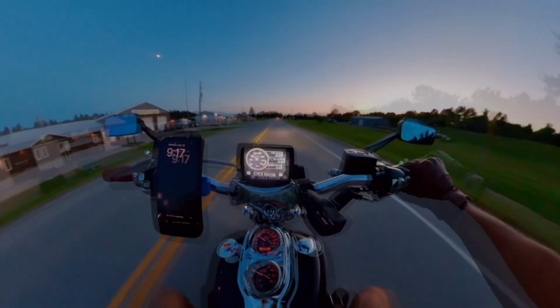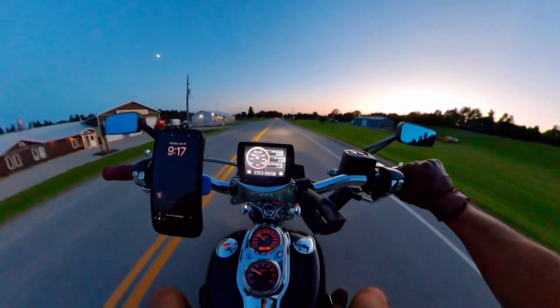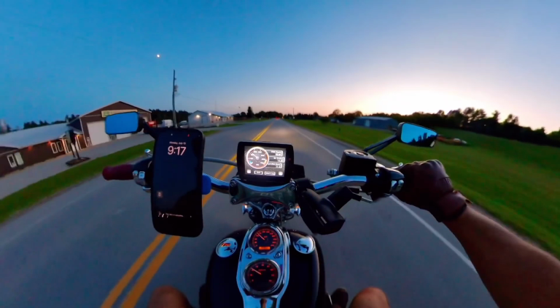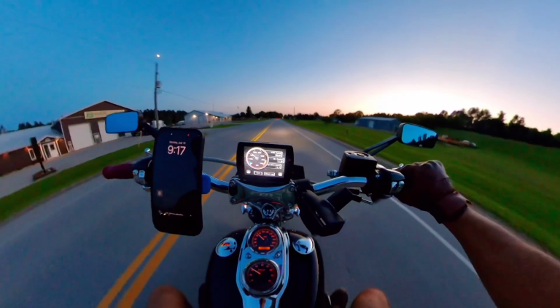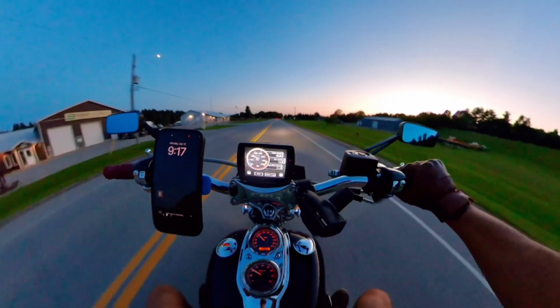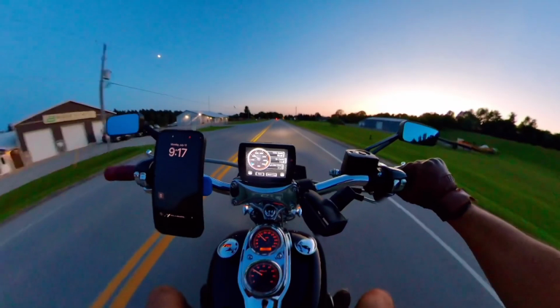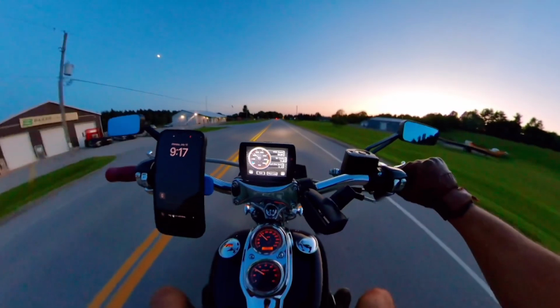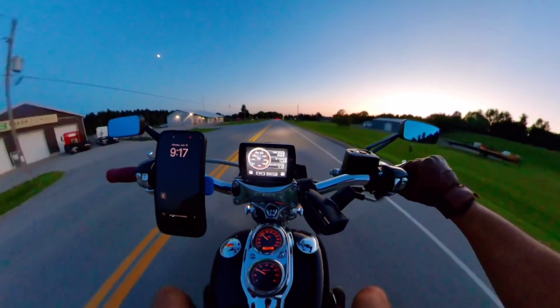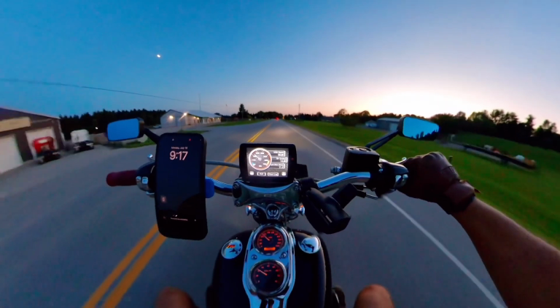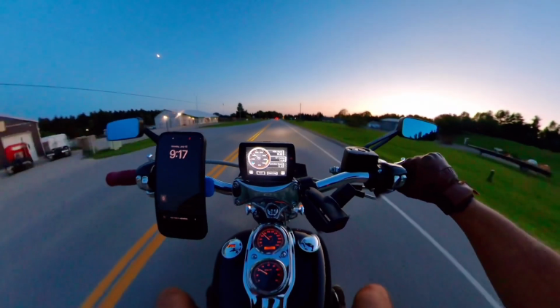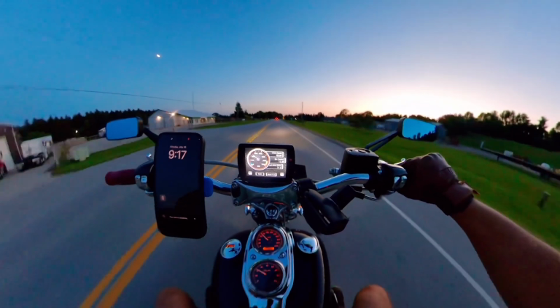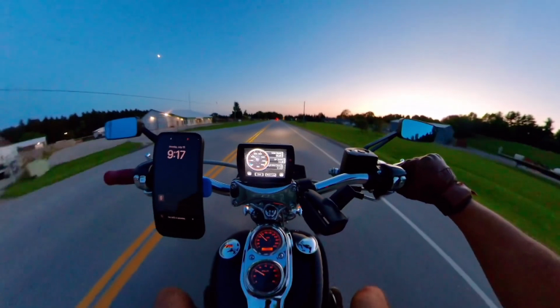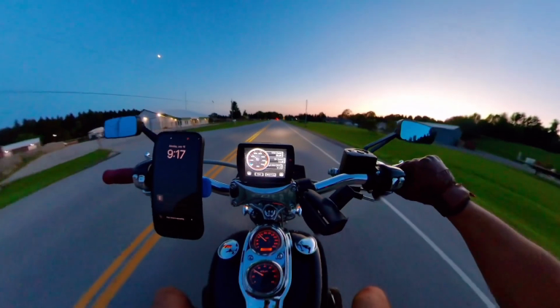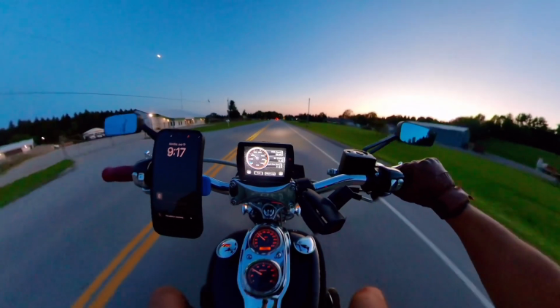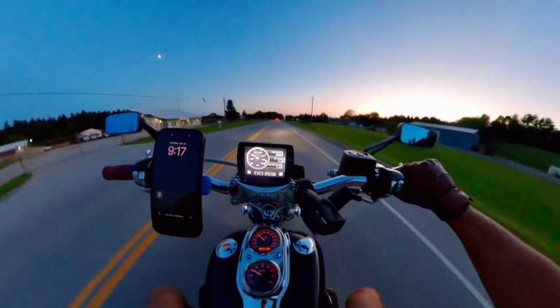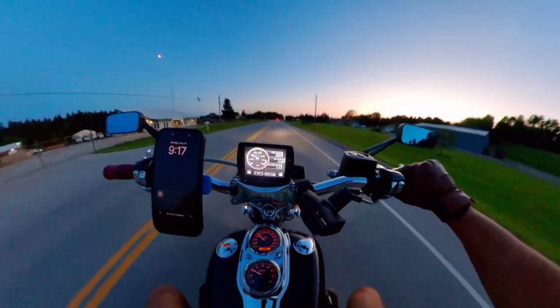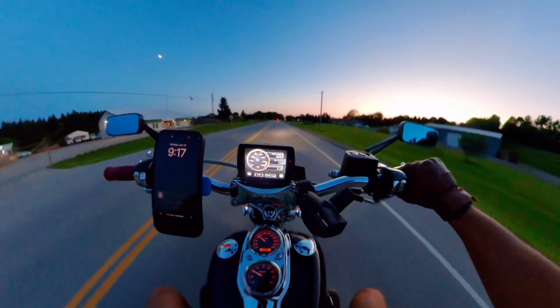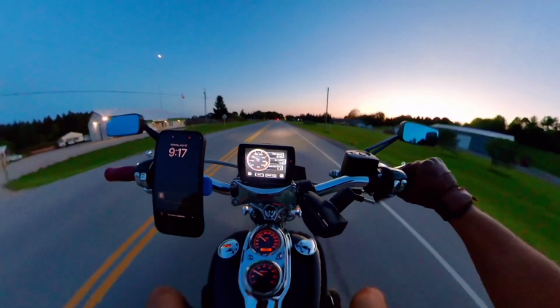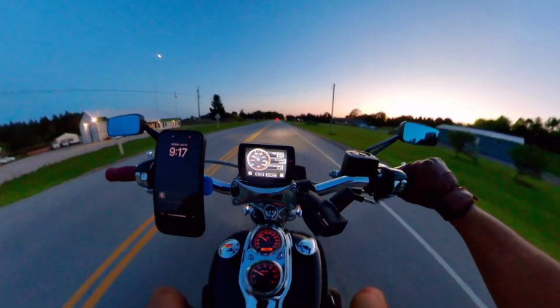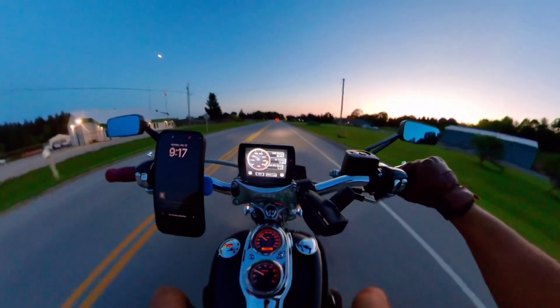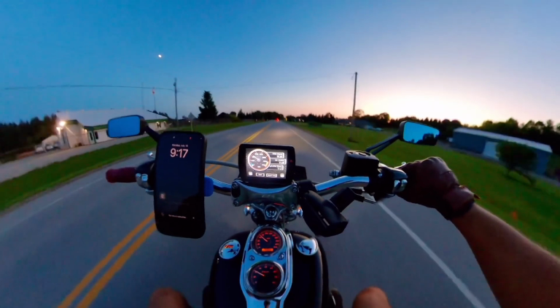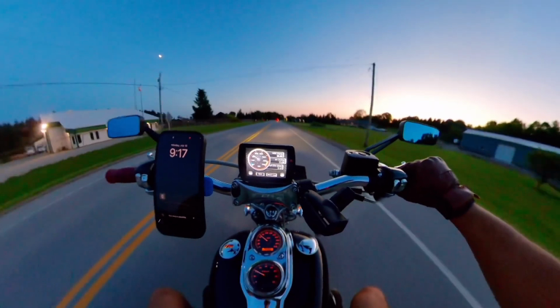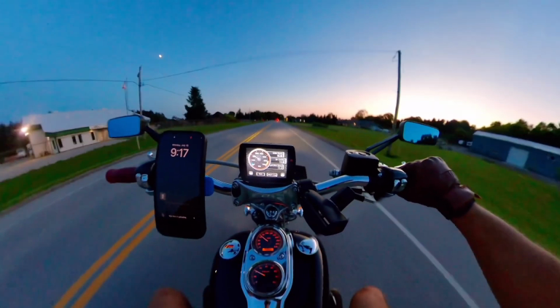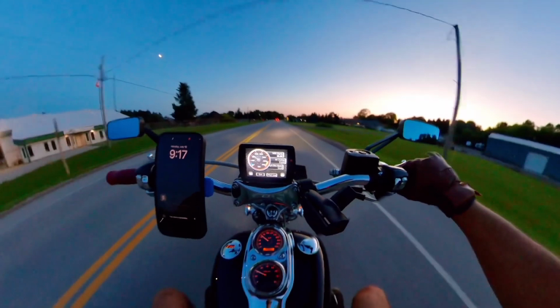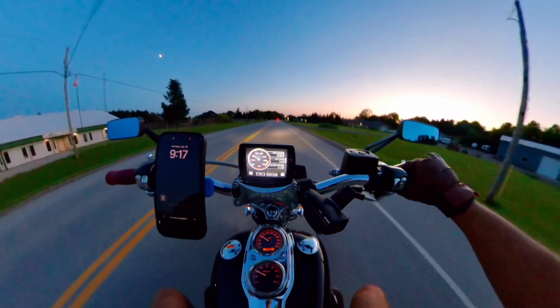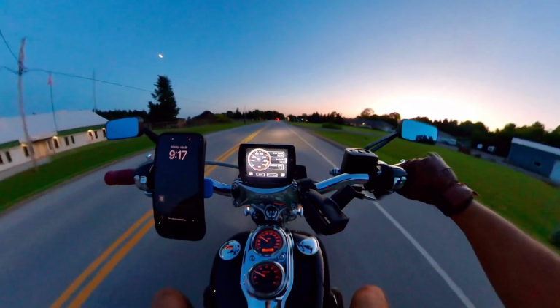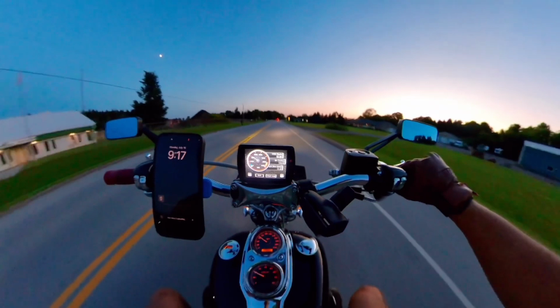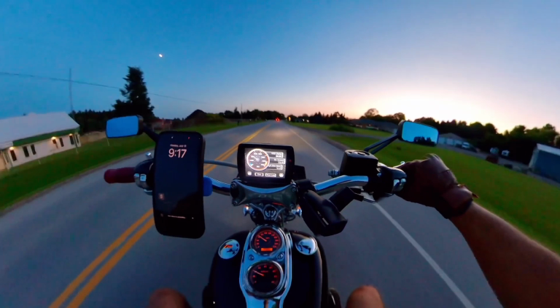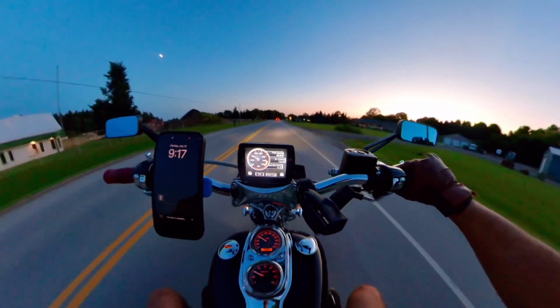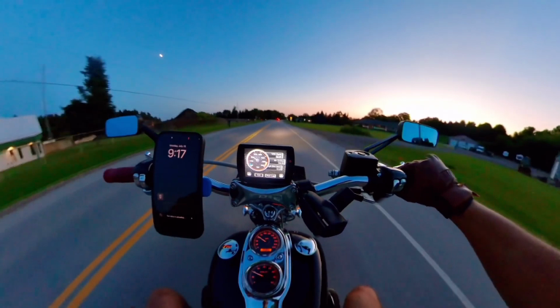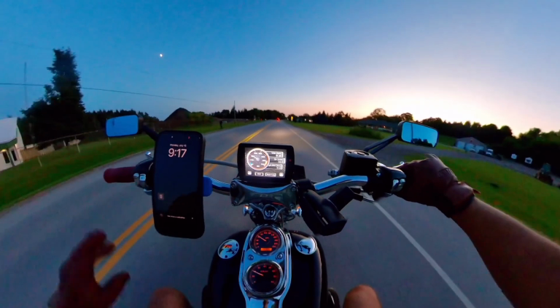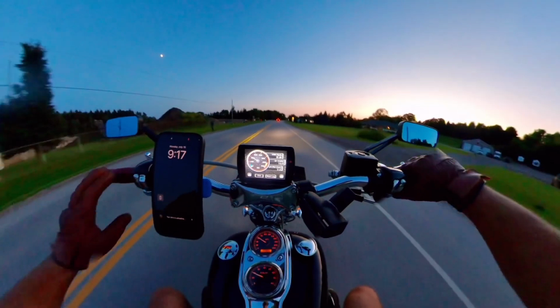There is still some decel pops, but not like before. I wasn't expecting it to be running perfect just on the basic tune flash.